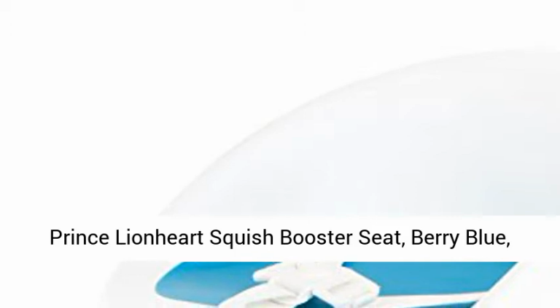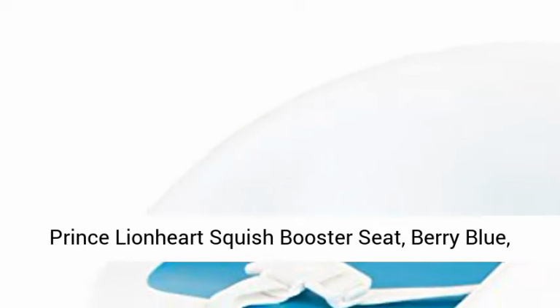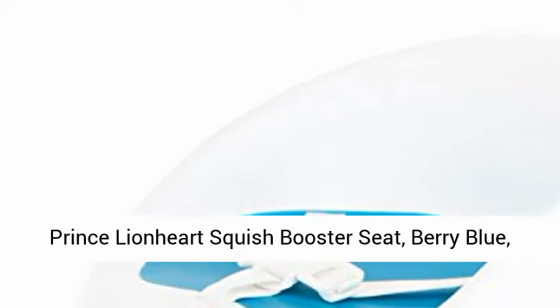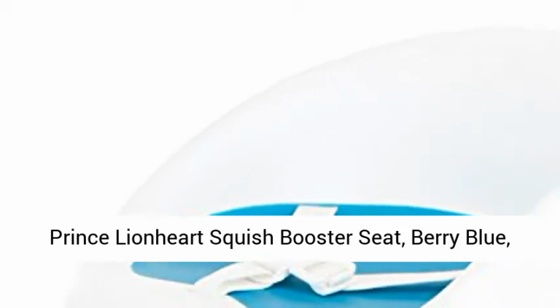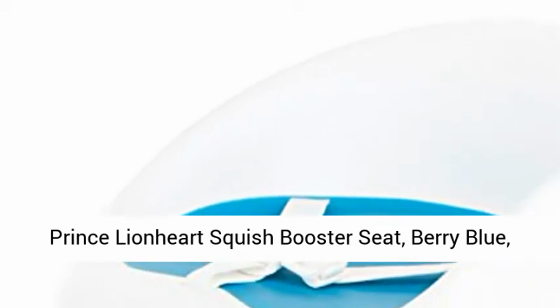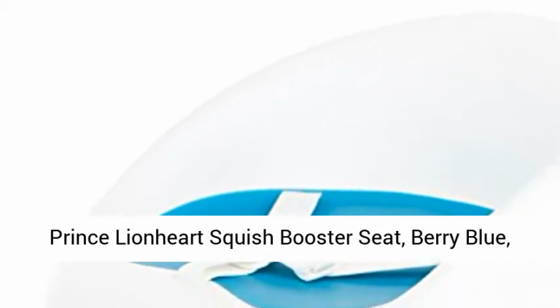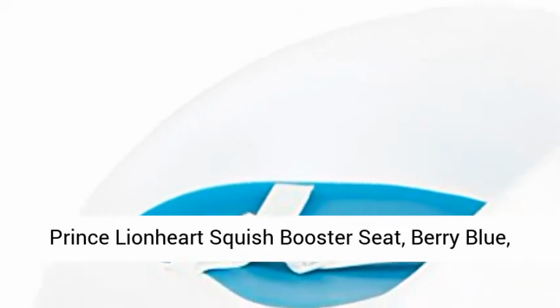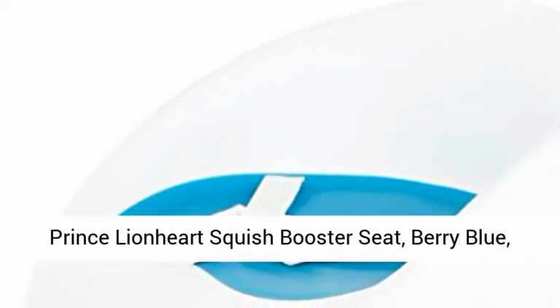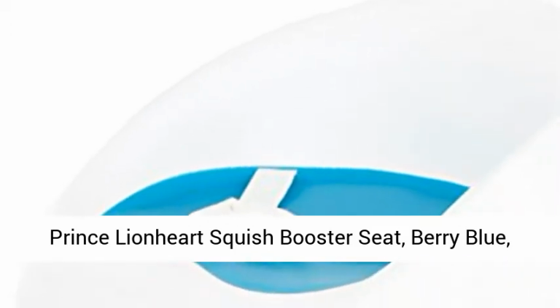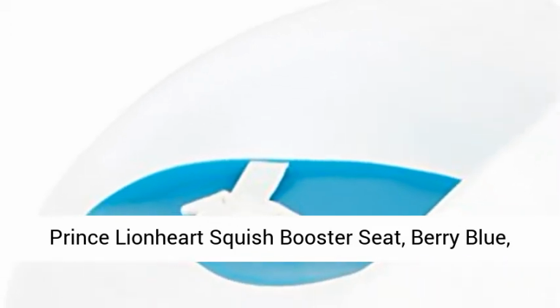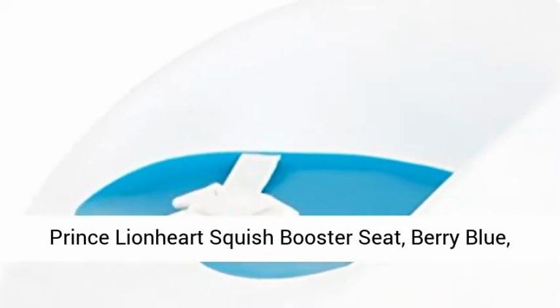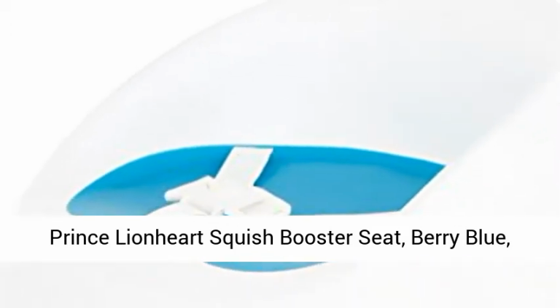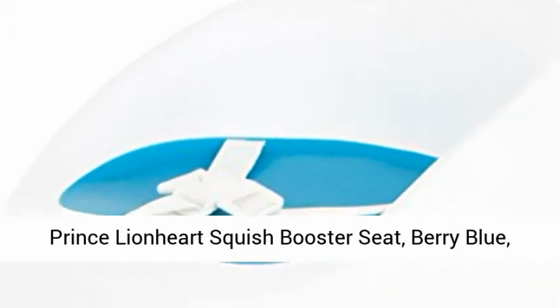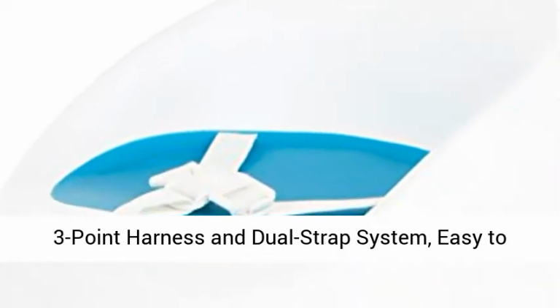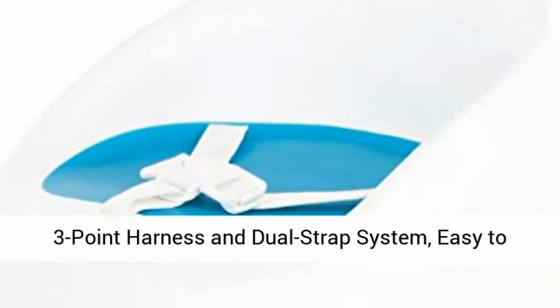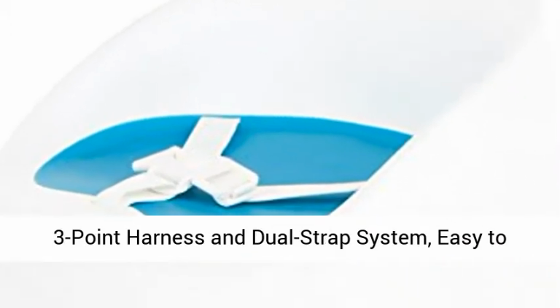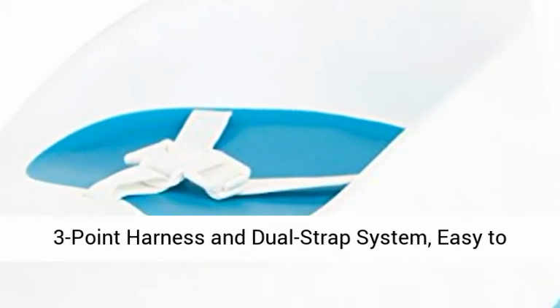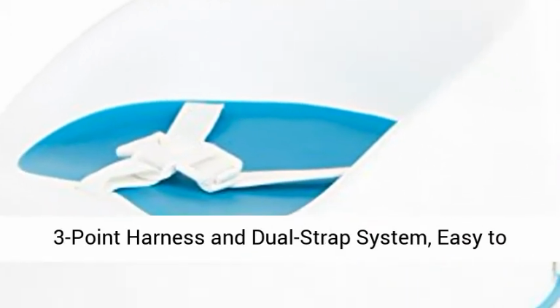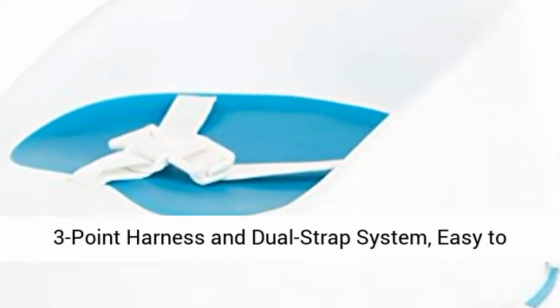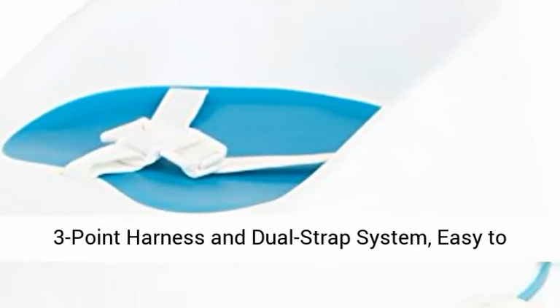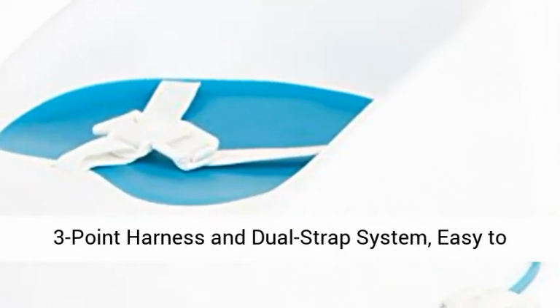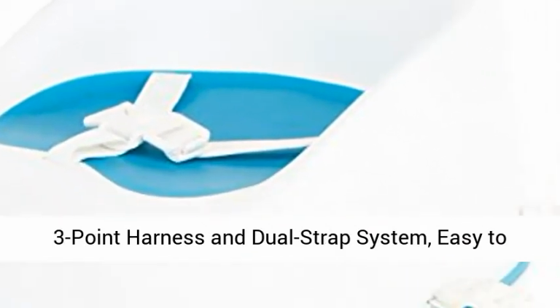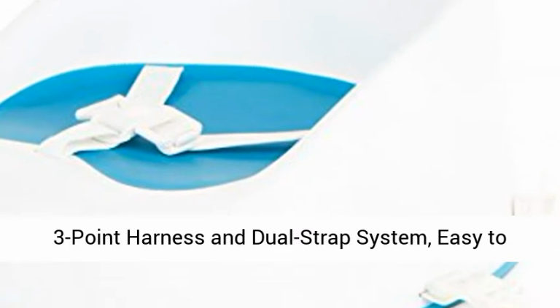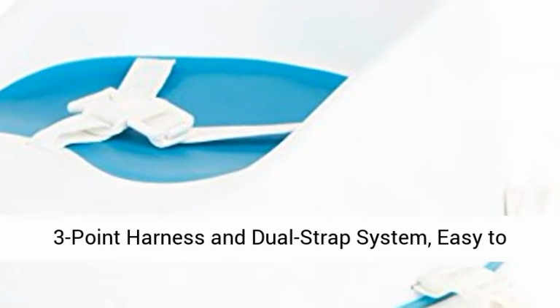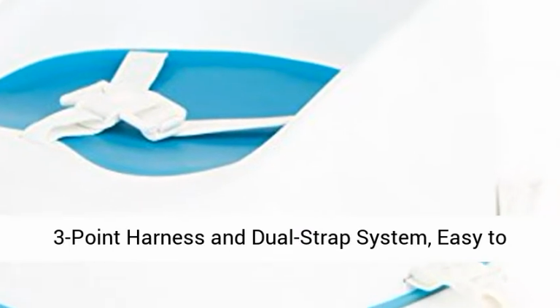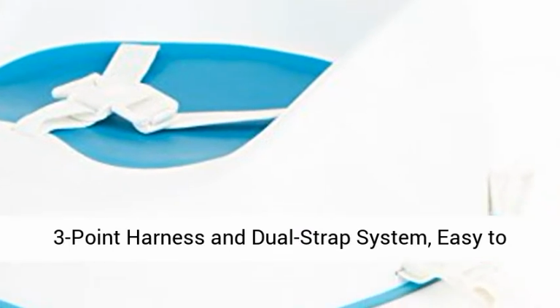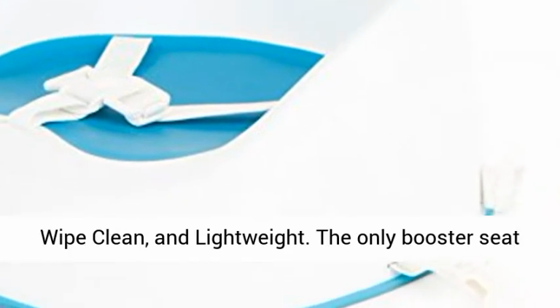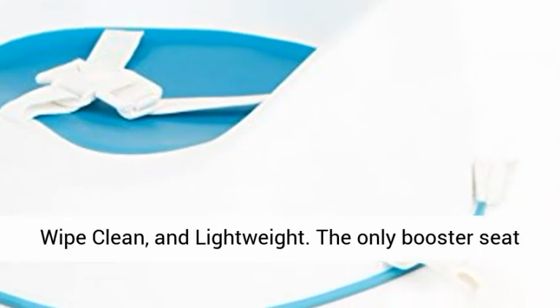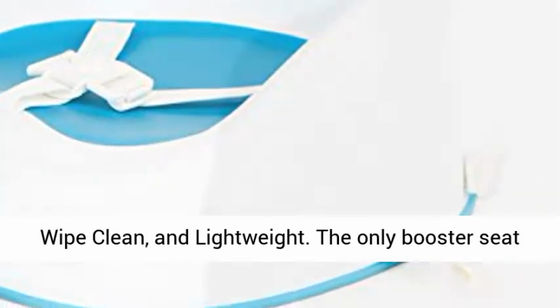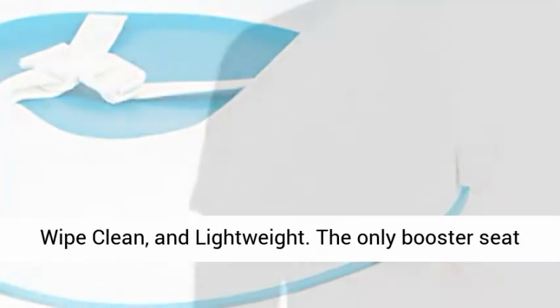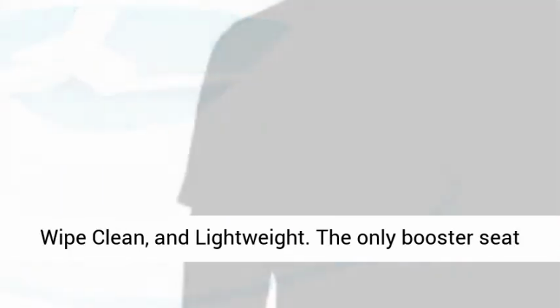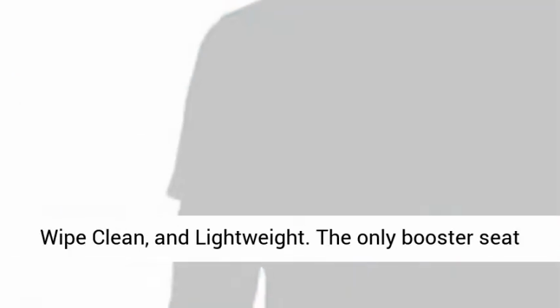Prince Lionheart Squish Booster Seat, Berry Blue. Features a 3-point harness and dual strap system, is easy to wipe clean, and lightweight.